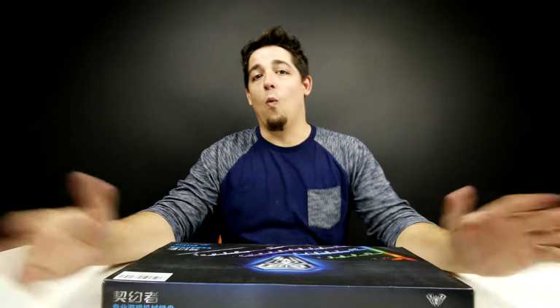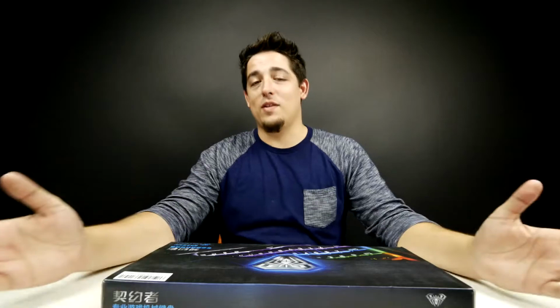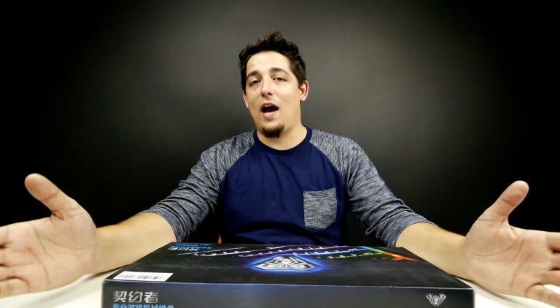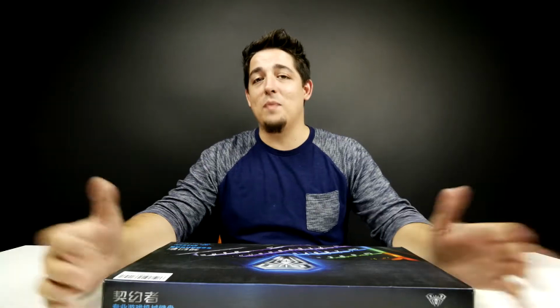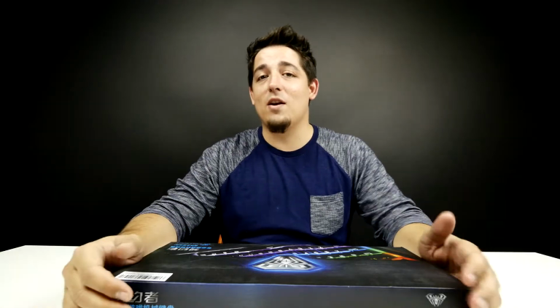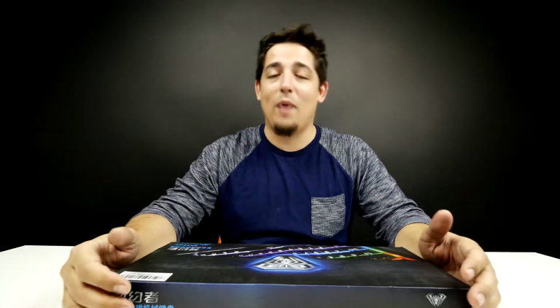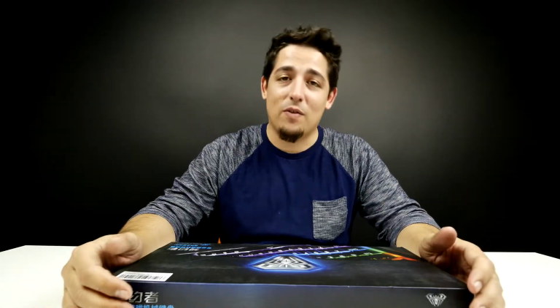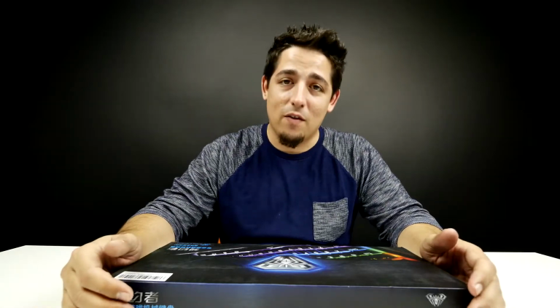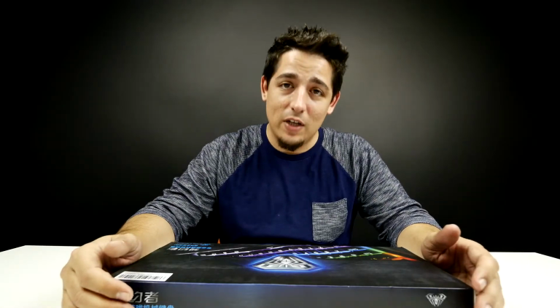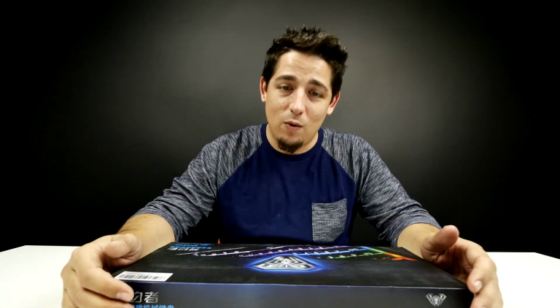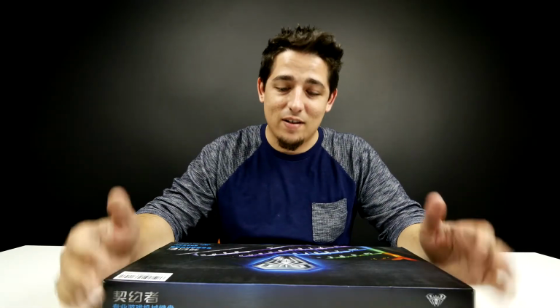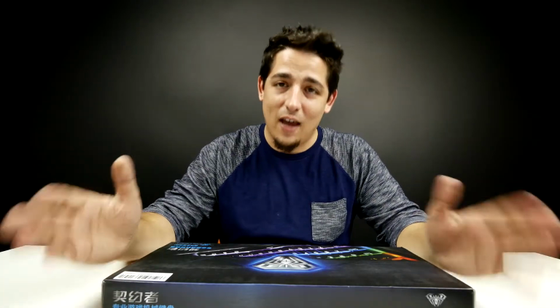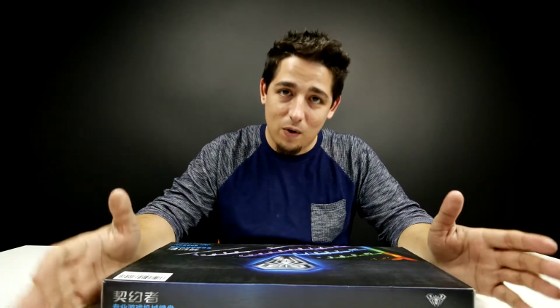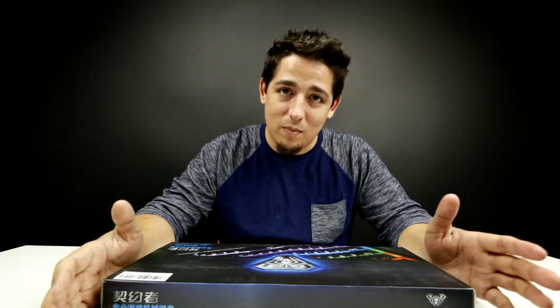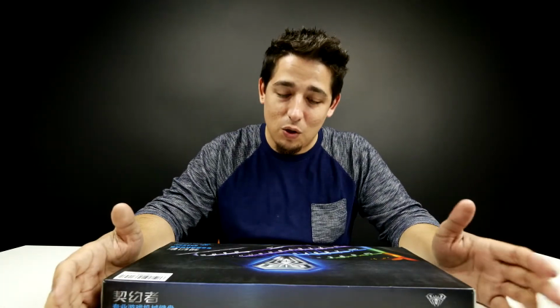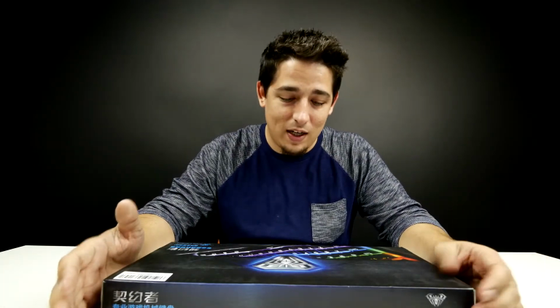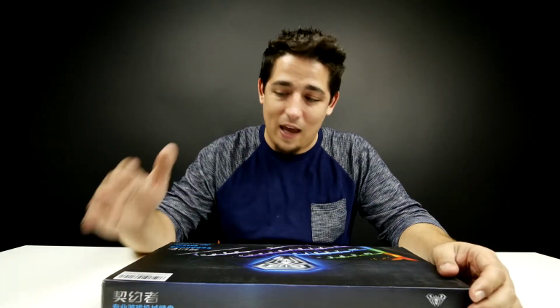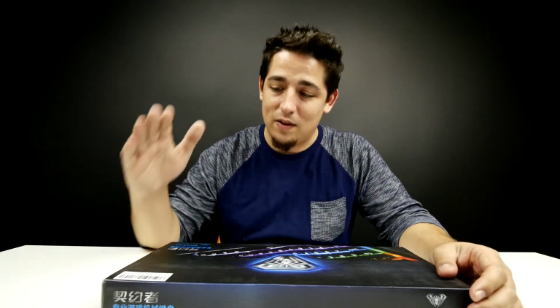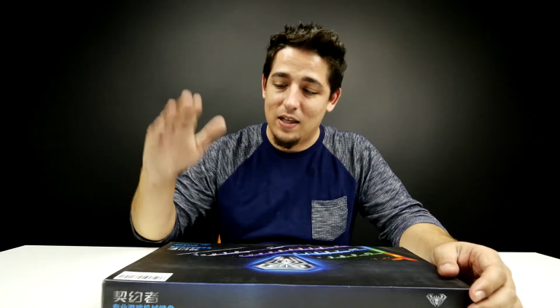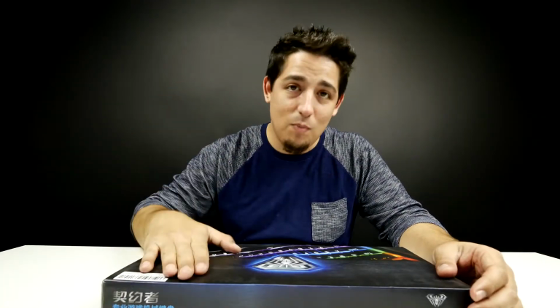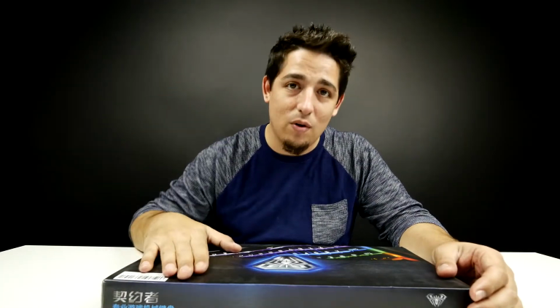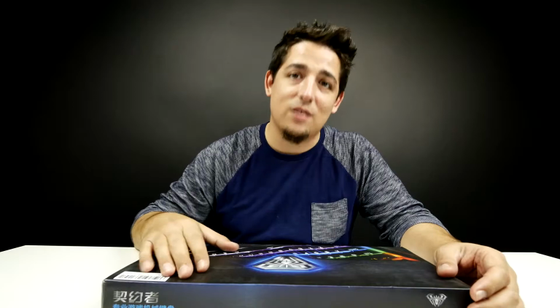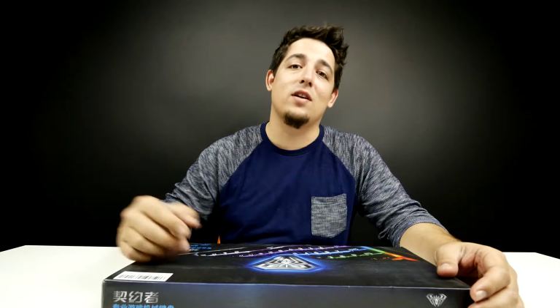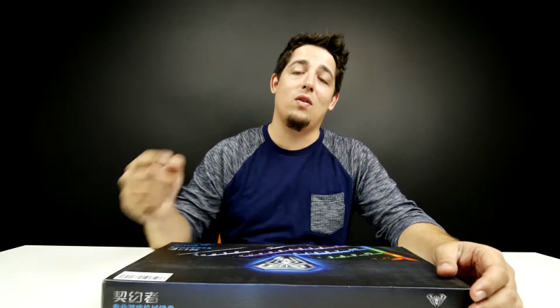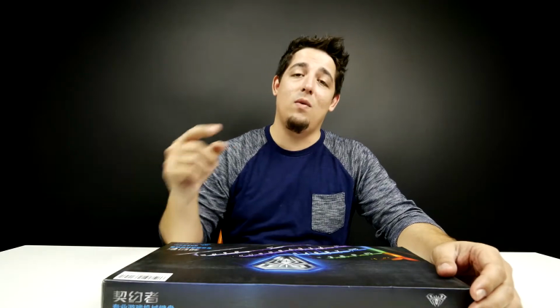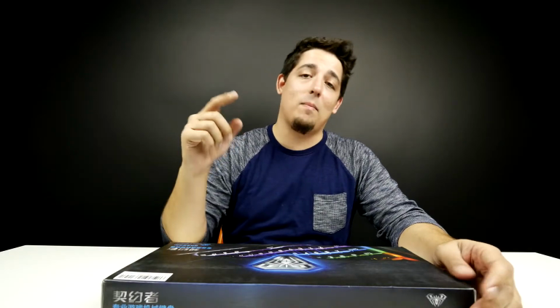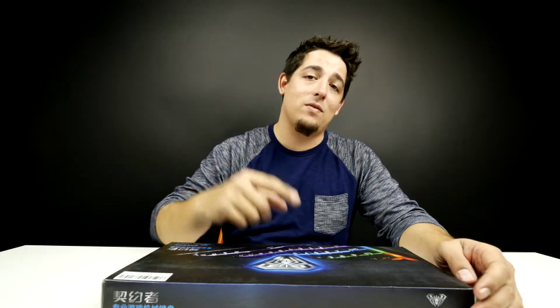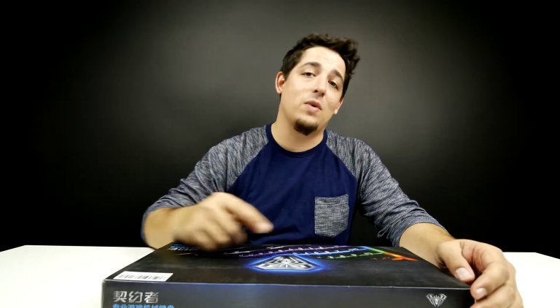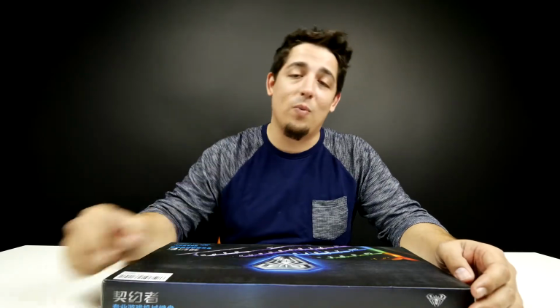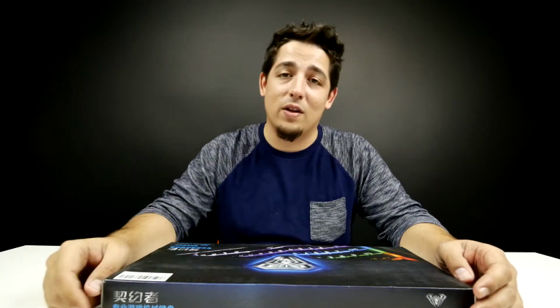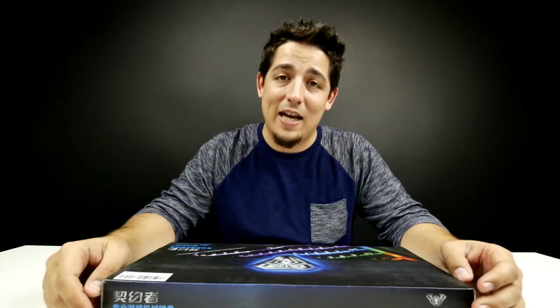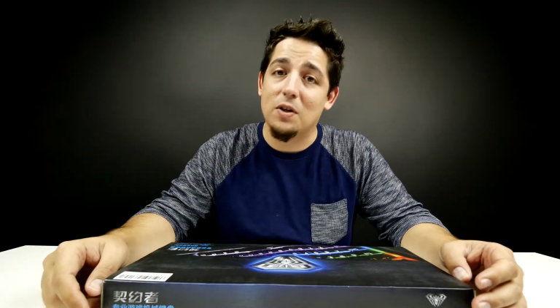What's up guys? Matt here back with another video, and today we're going to be looking at the keyboard that's going to go along with the mouse that we opened in the last video.